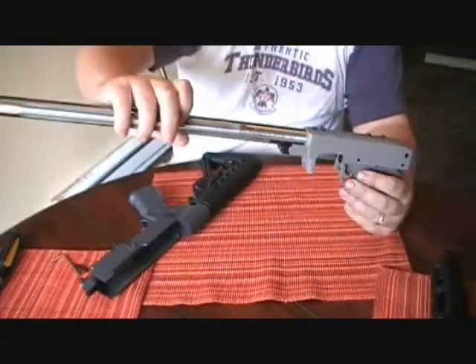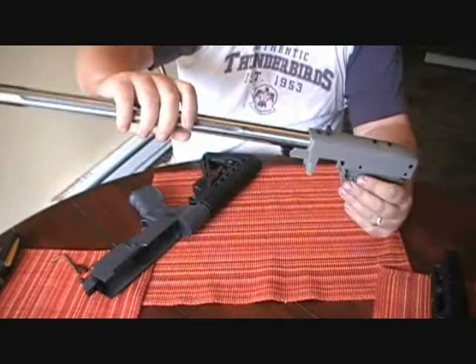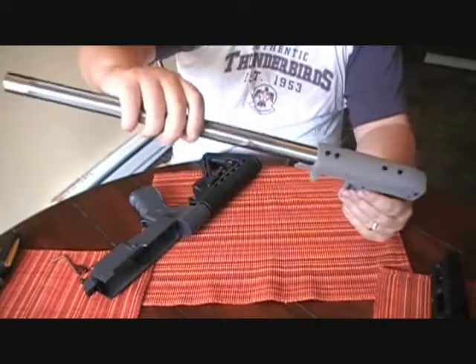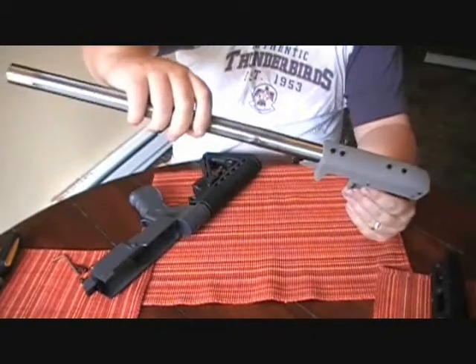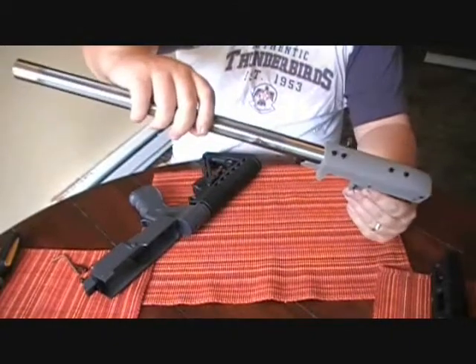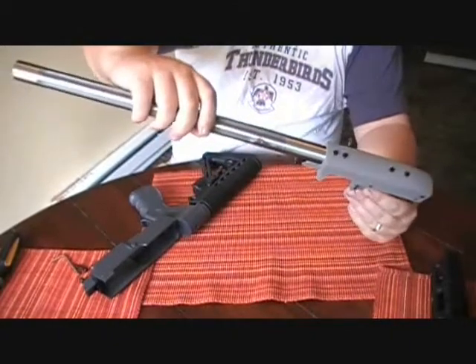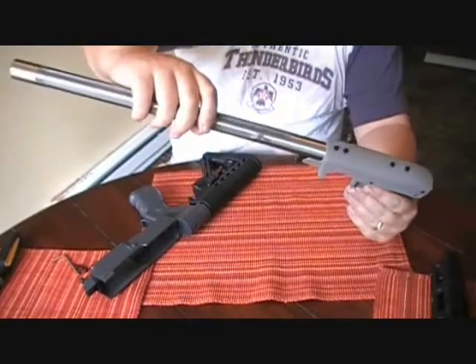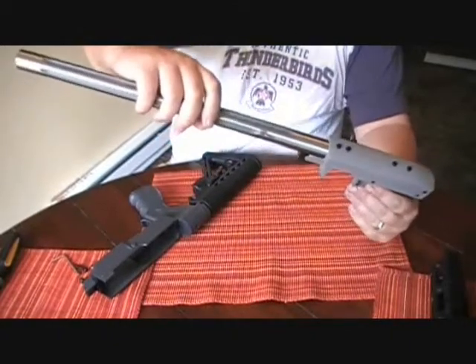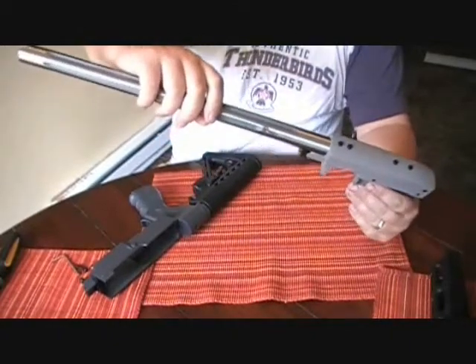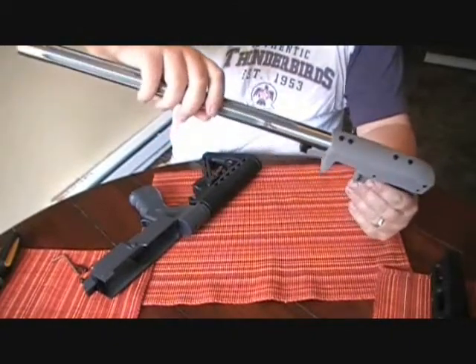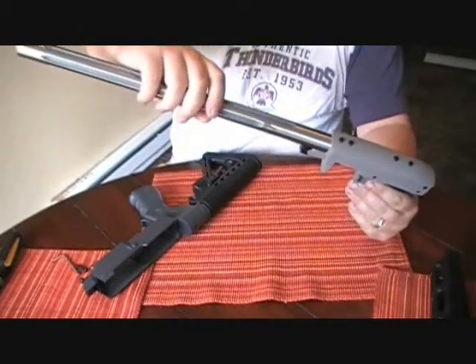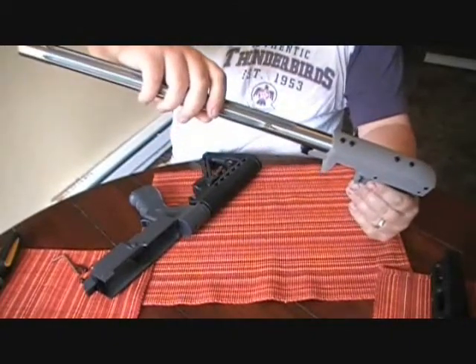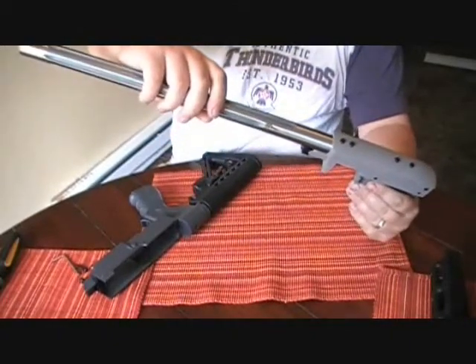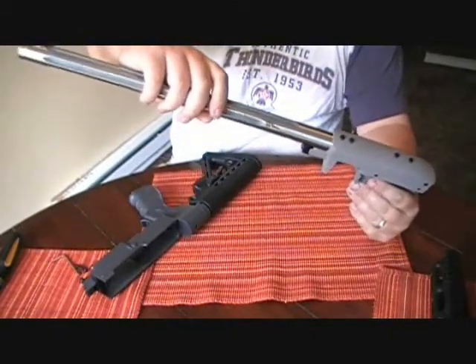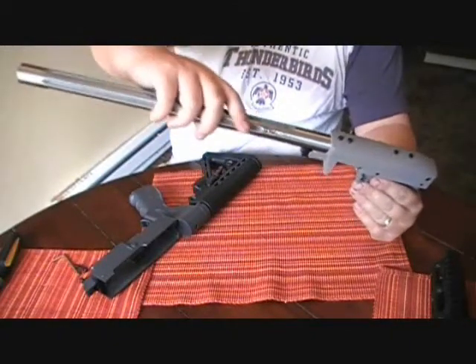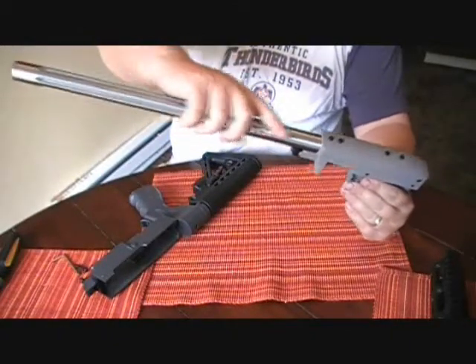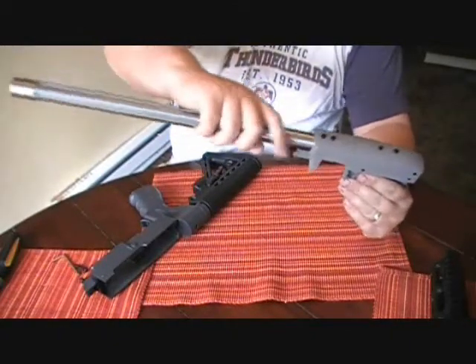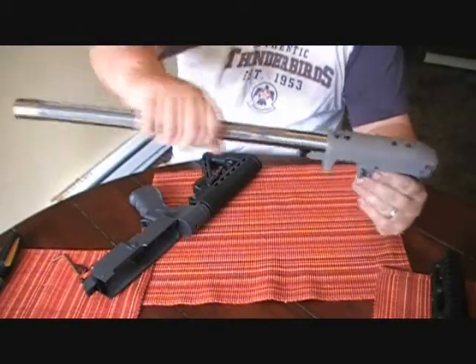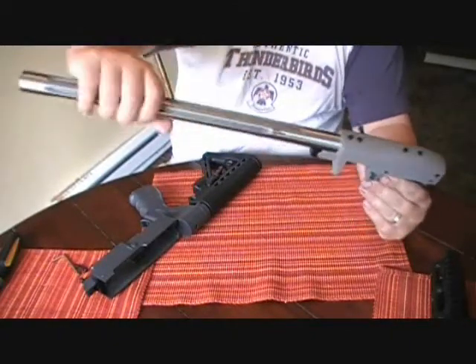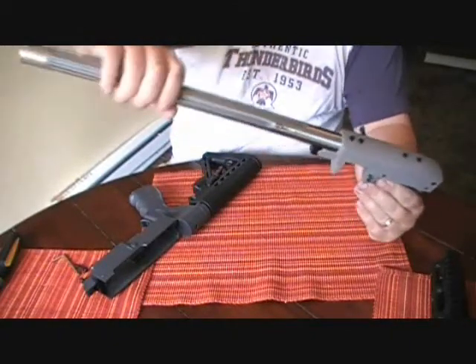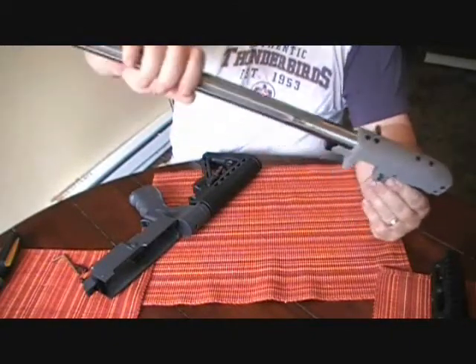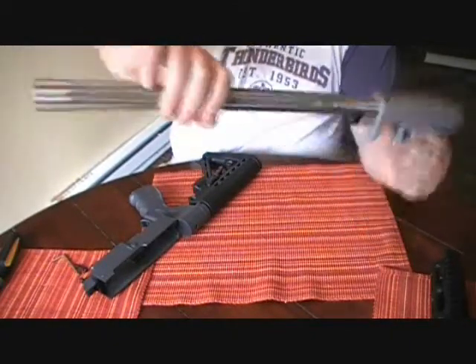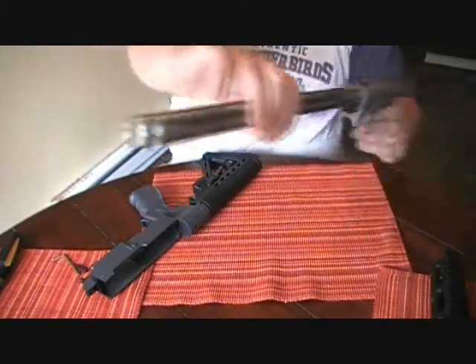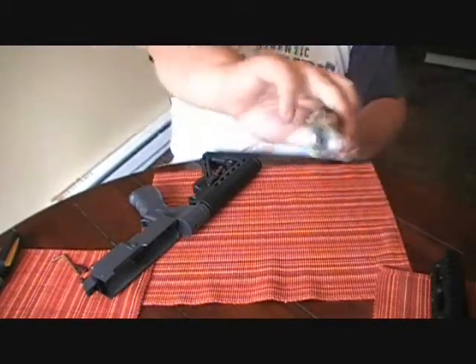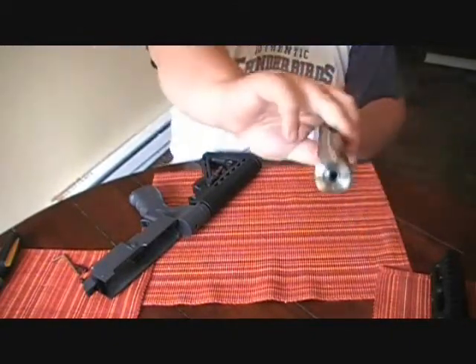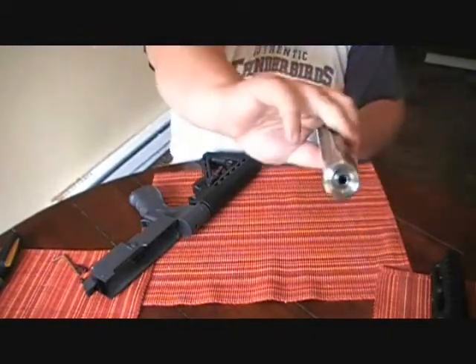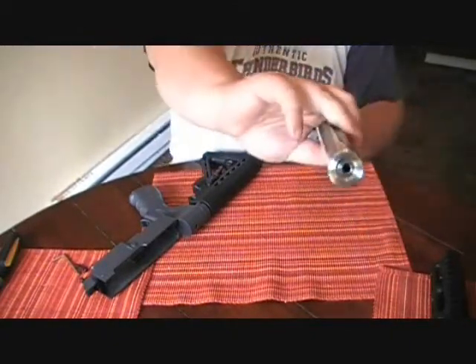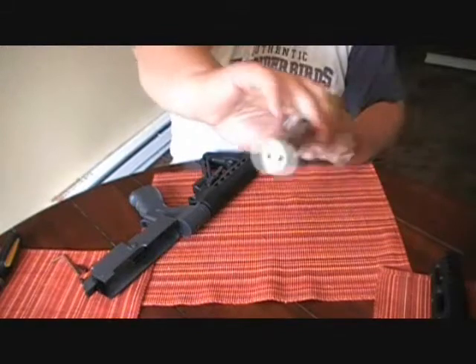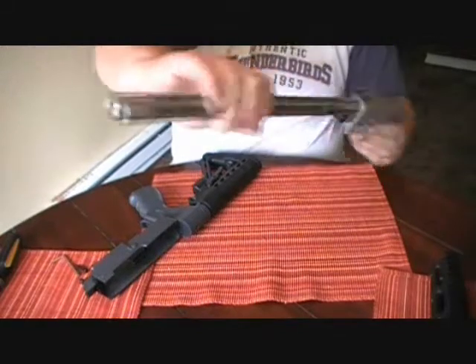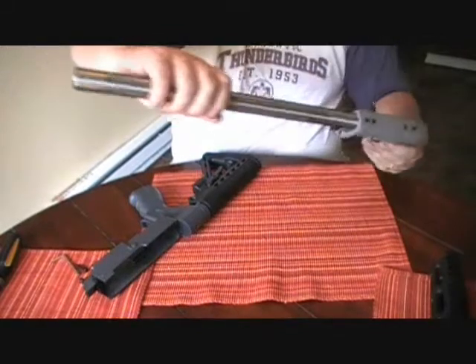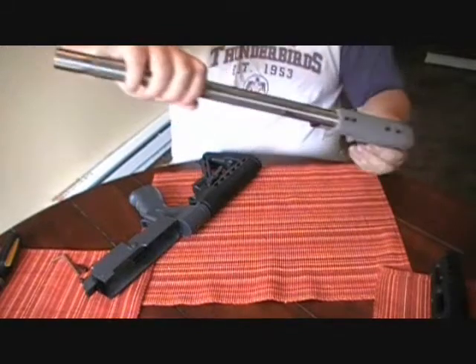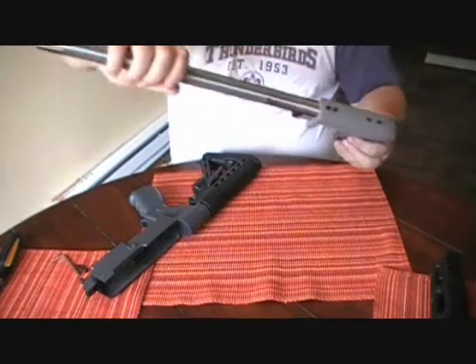This is a 16-inch fluted barrel from Green Mountain. Fluted bull barrel.